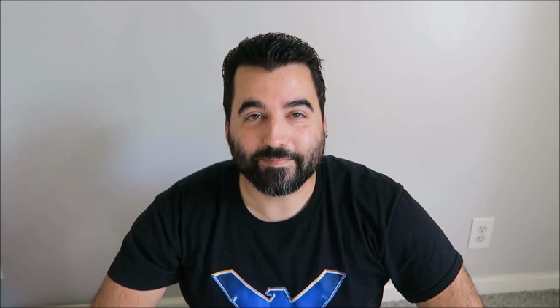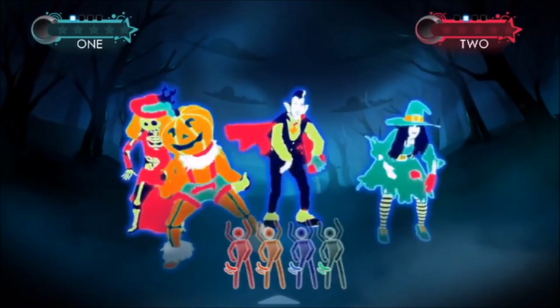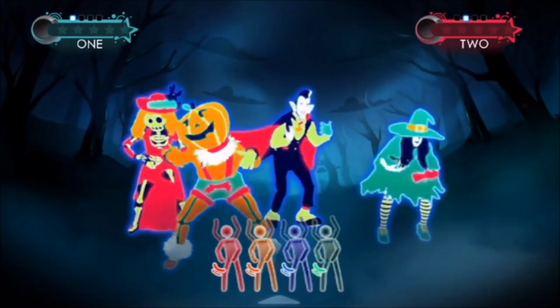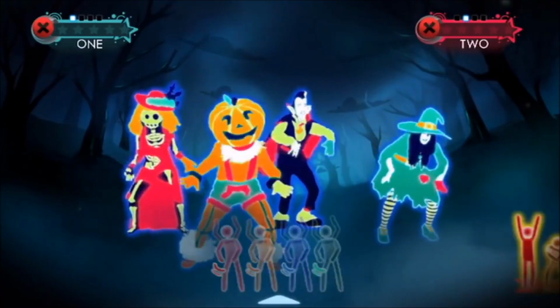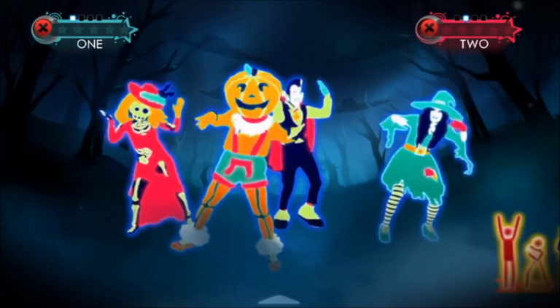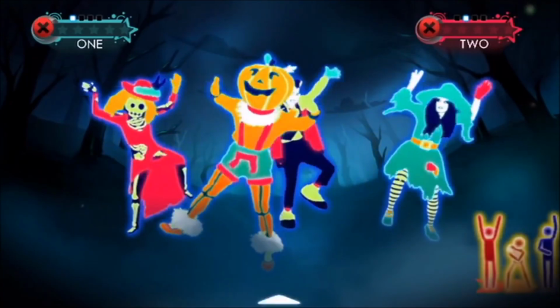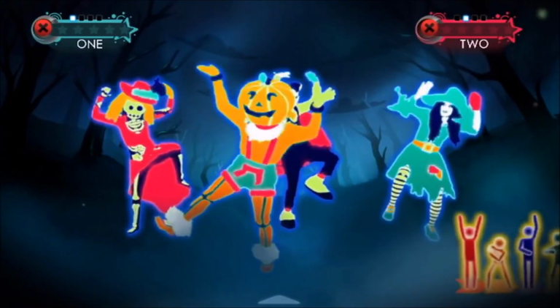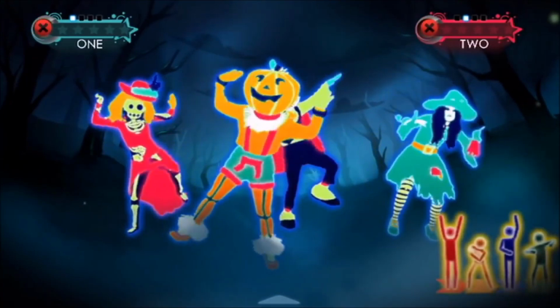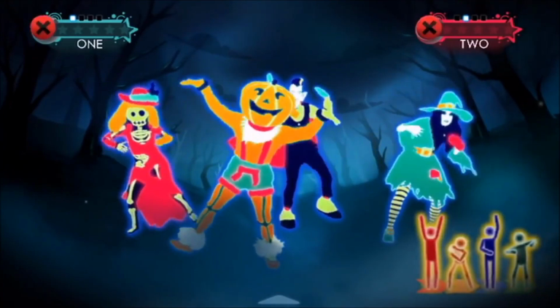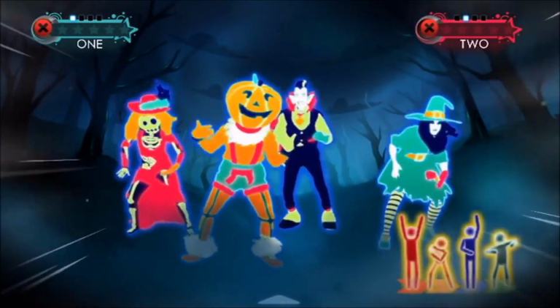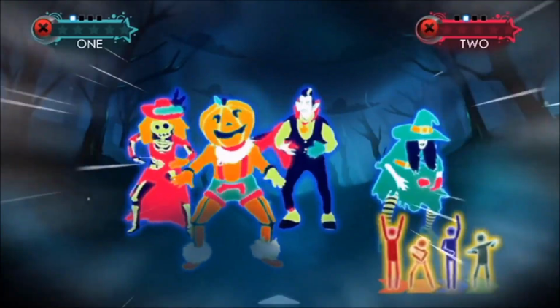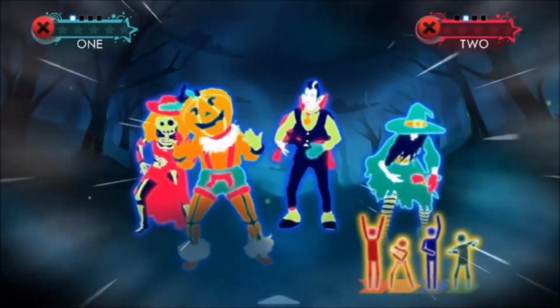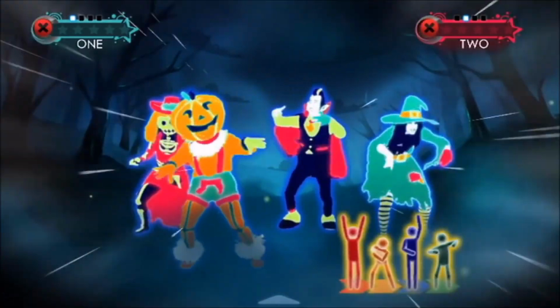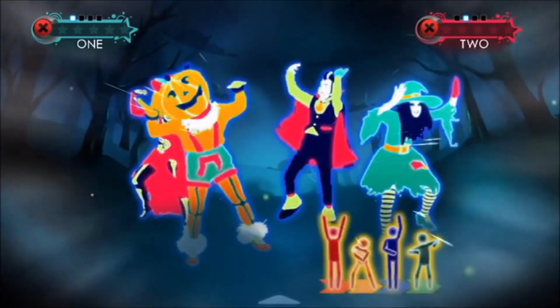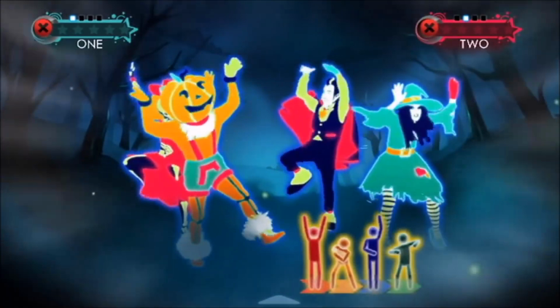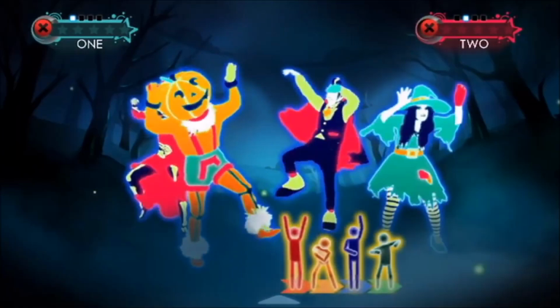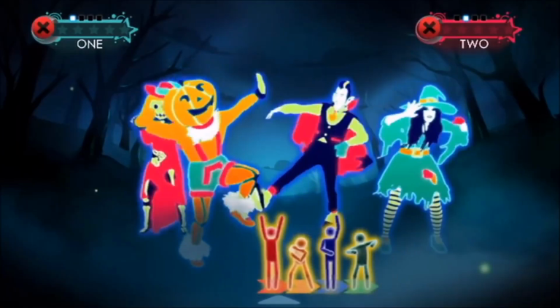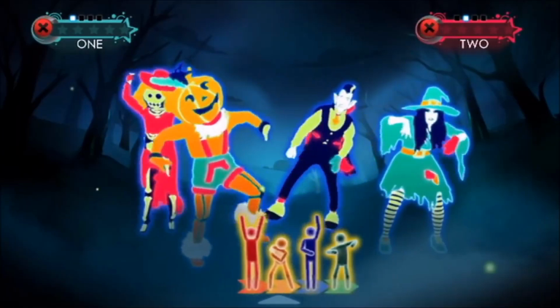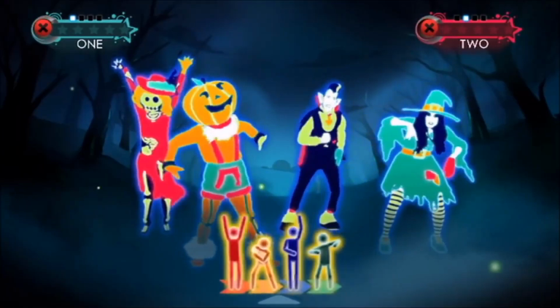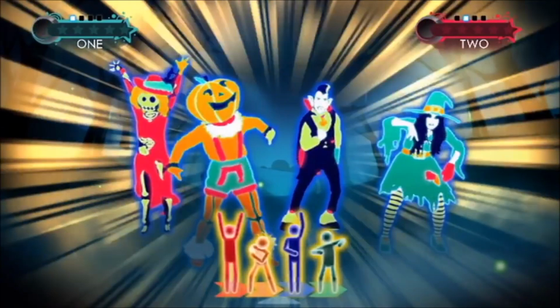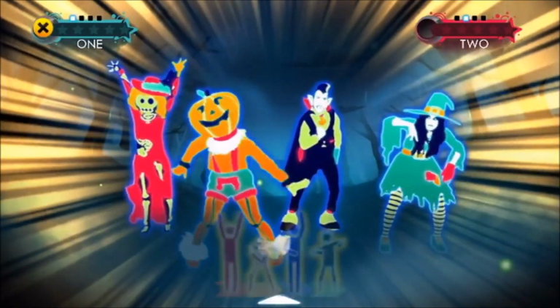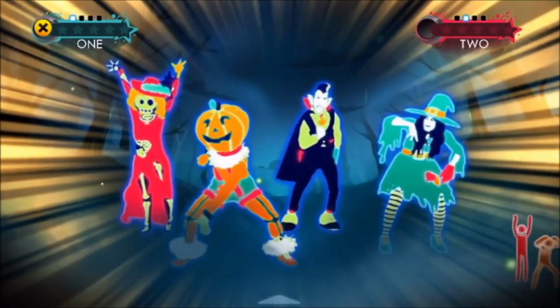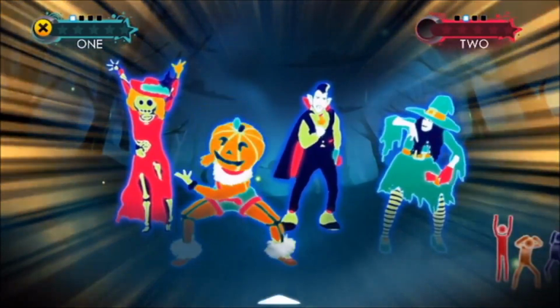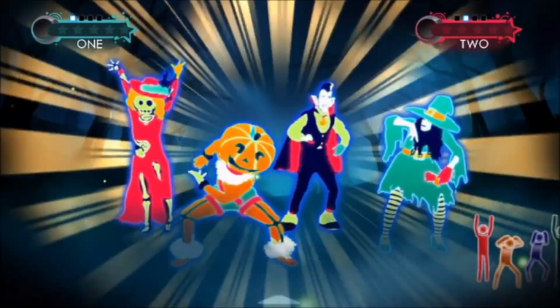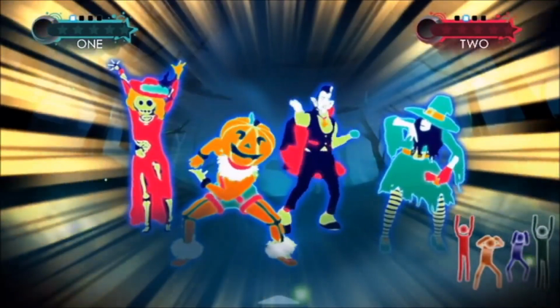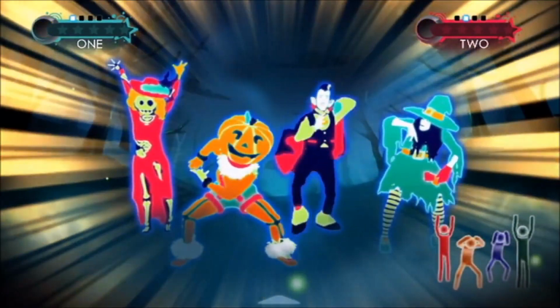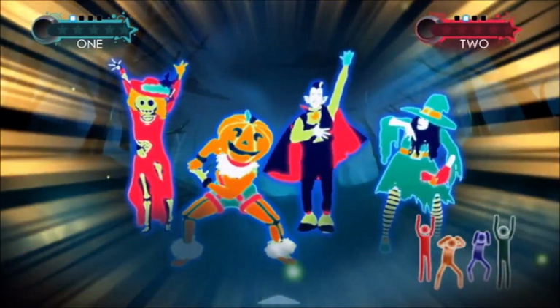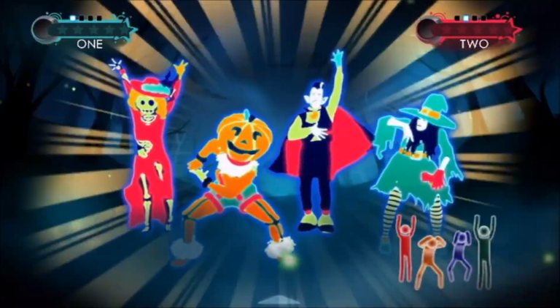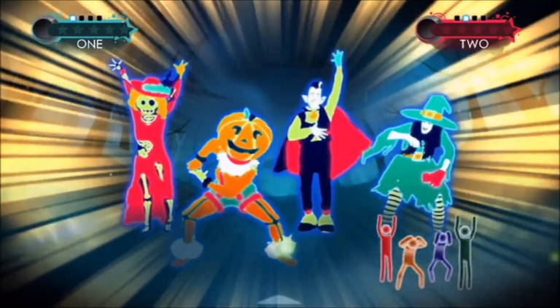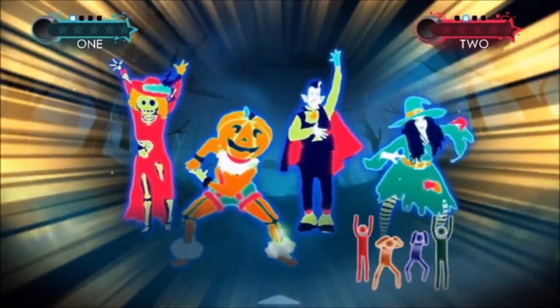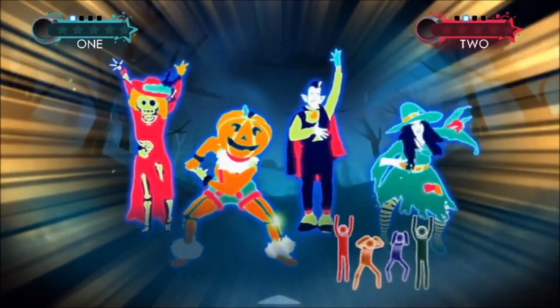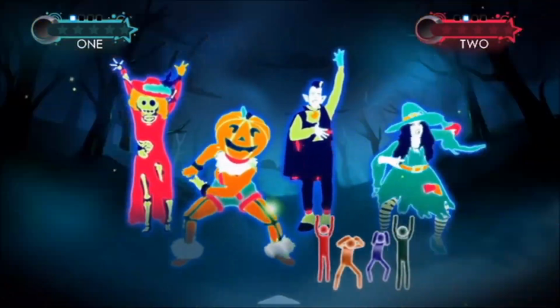This is Halloween! This is Halloween! Halloween! Halloween! Halloween!